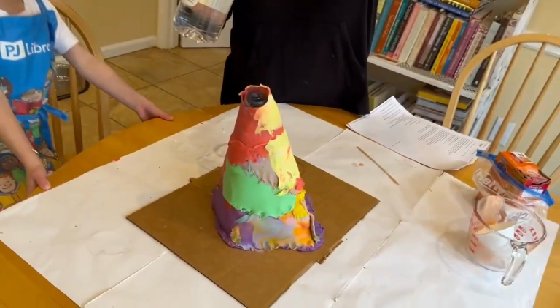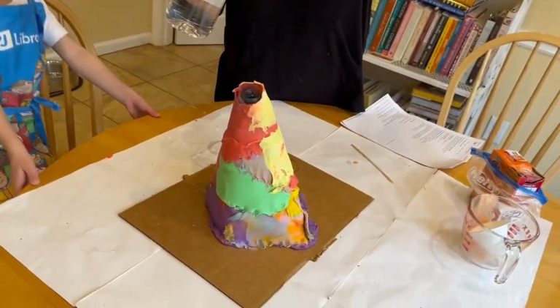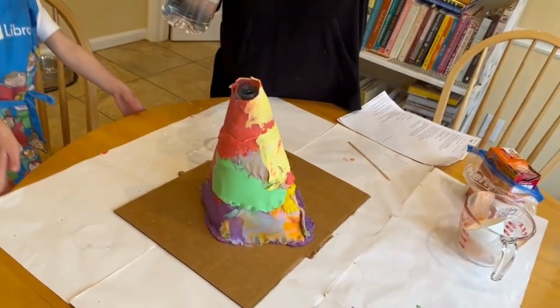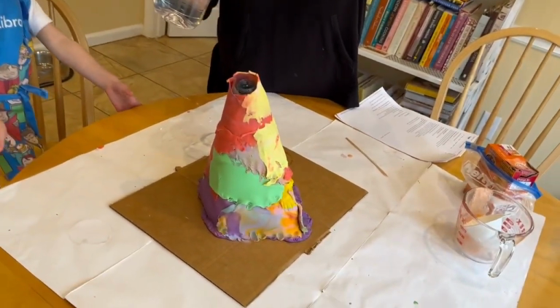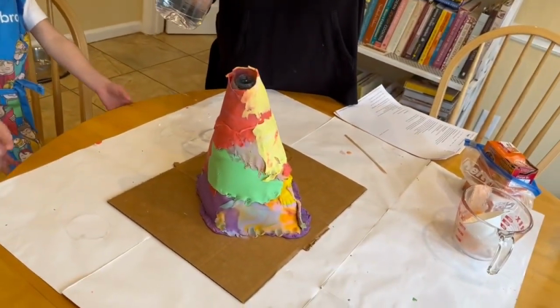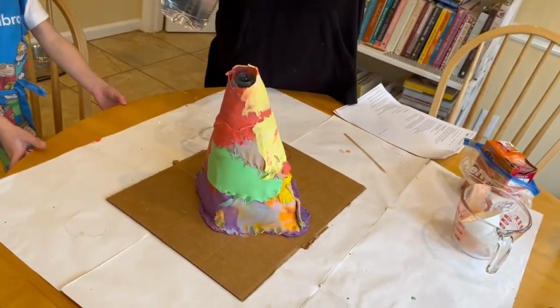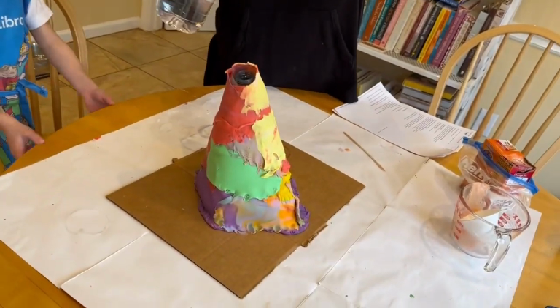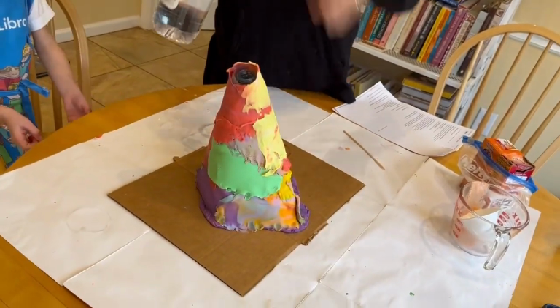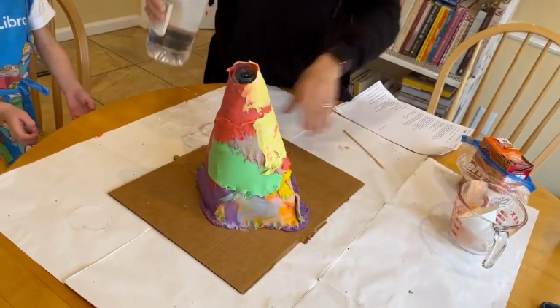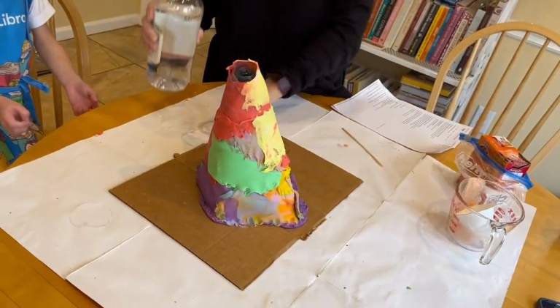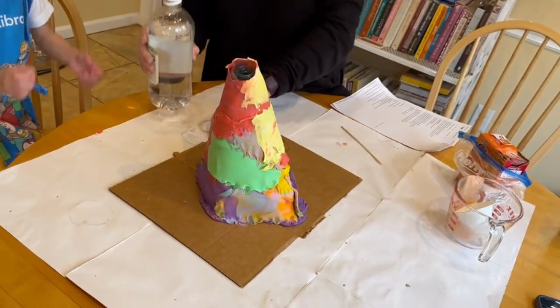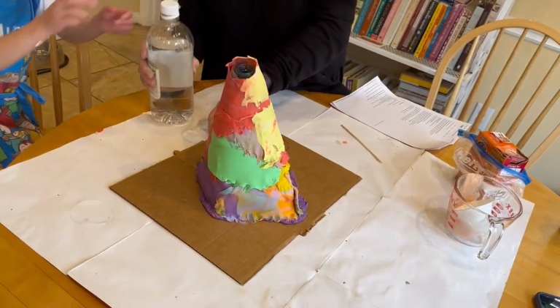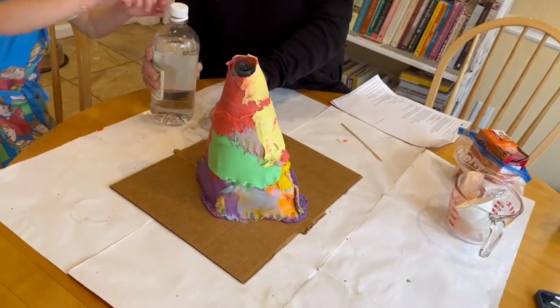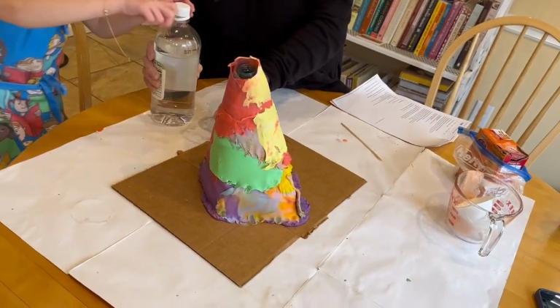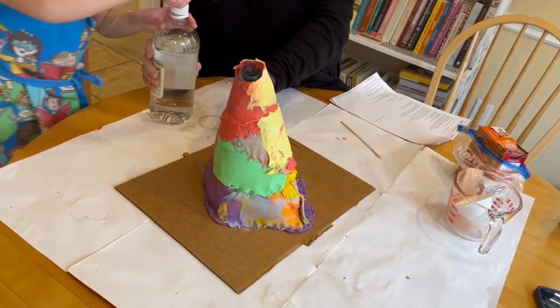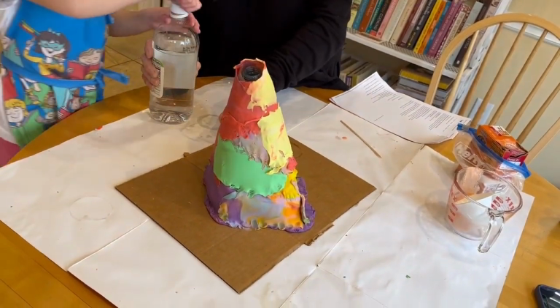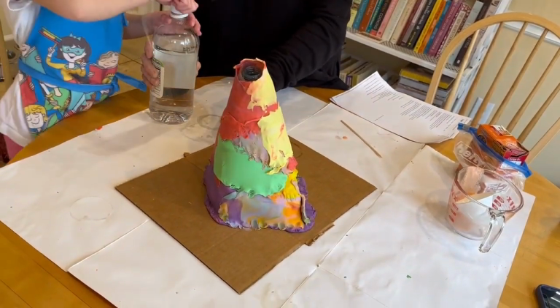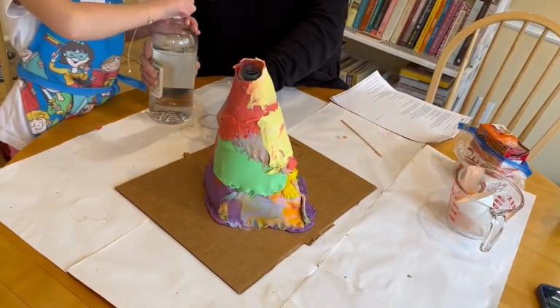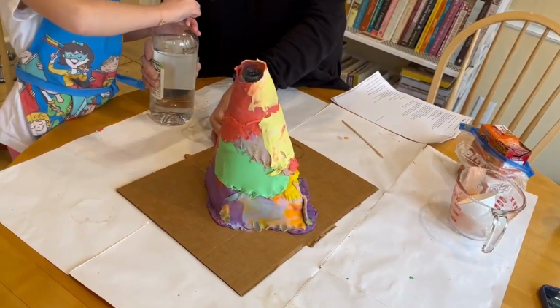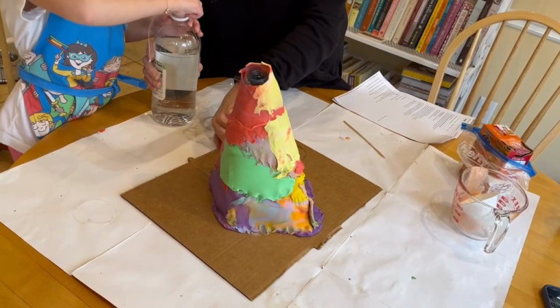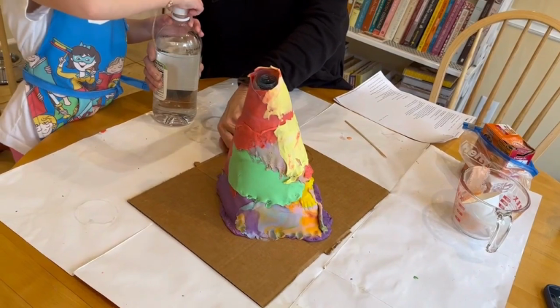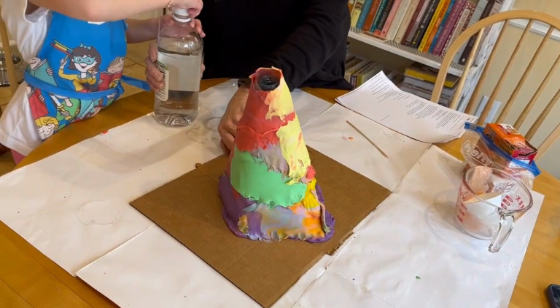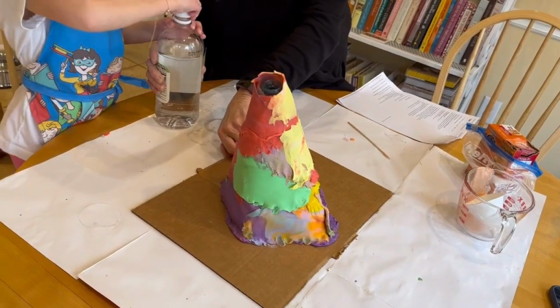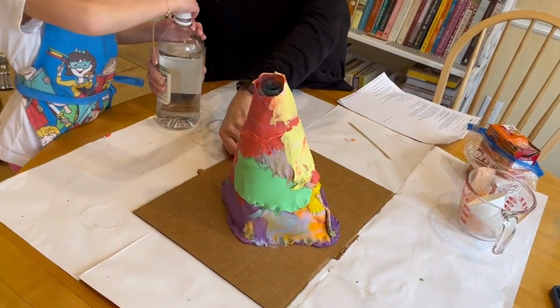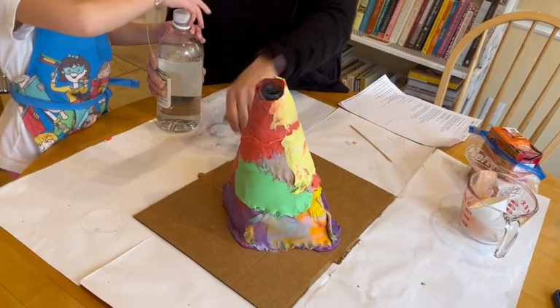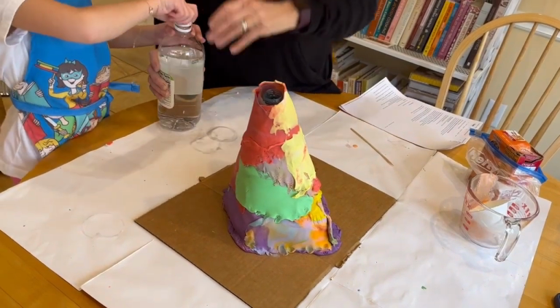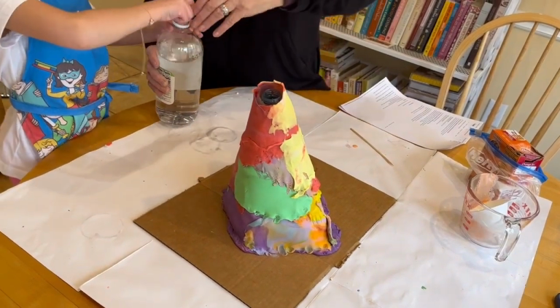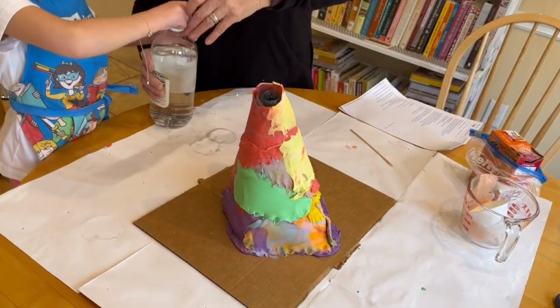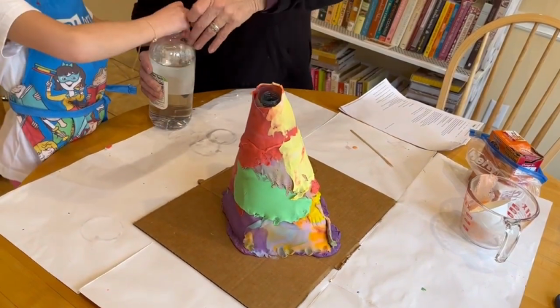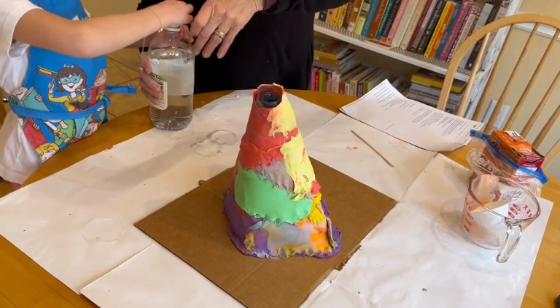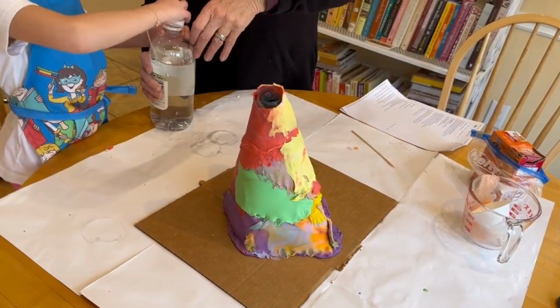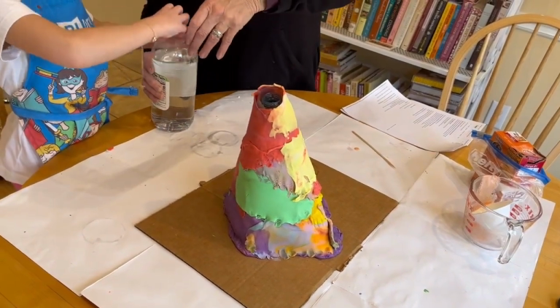Okay everyone, help me. Let's put it in the middle so nobody gets hurt.